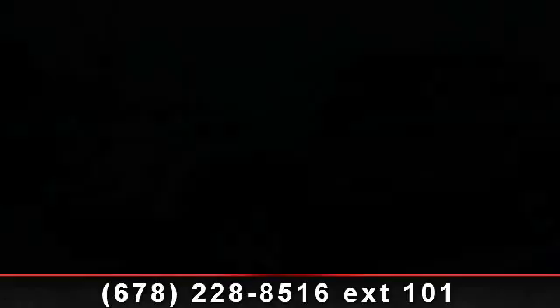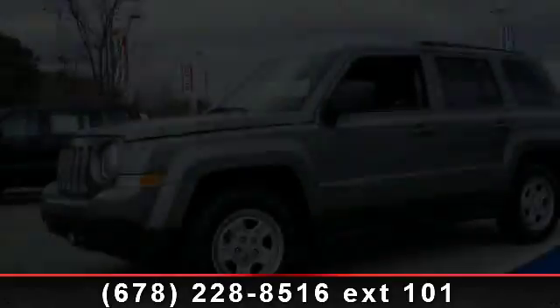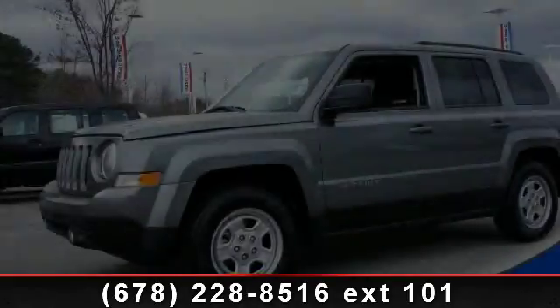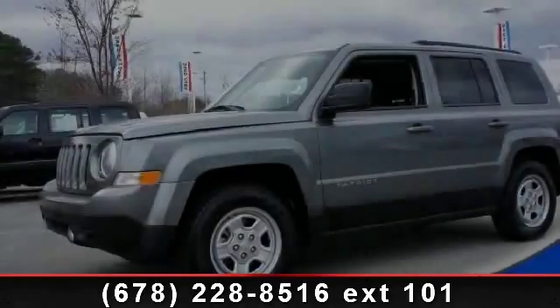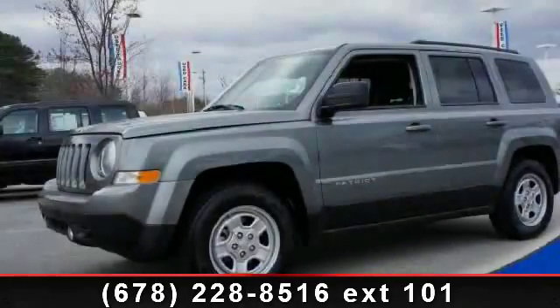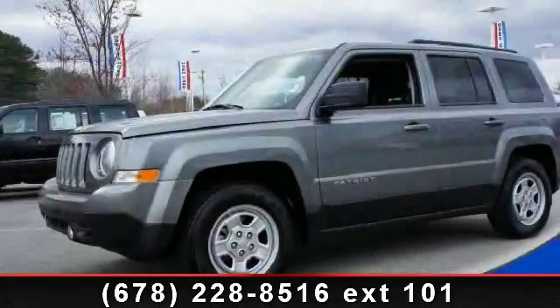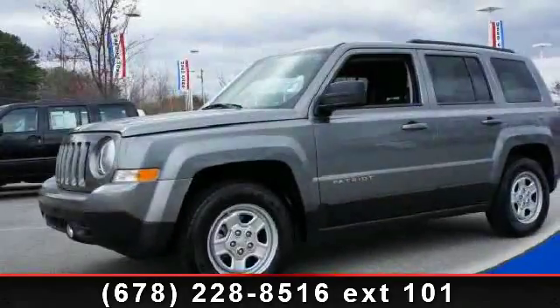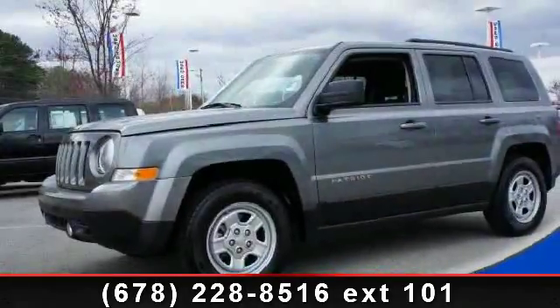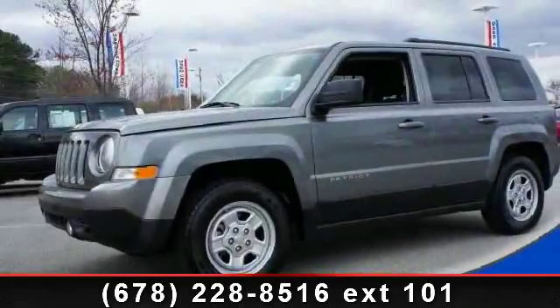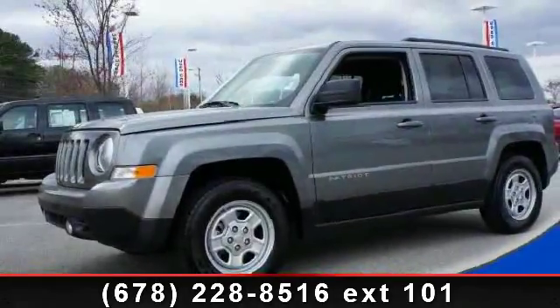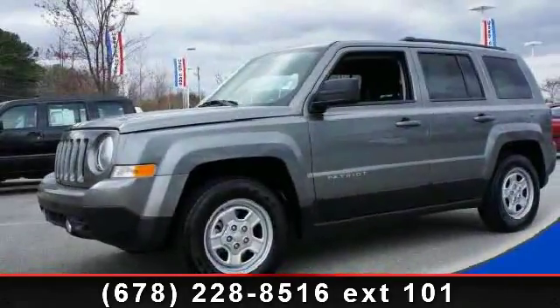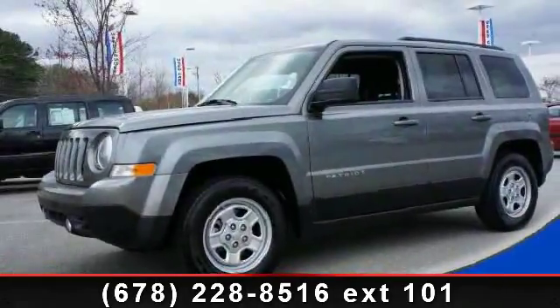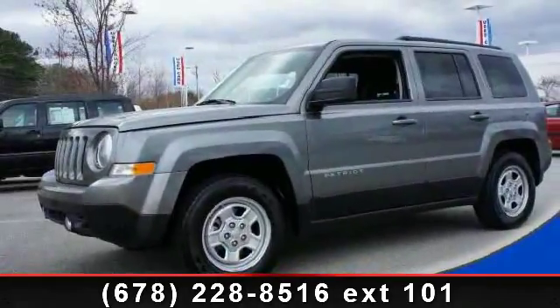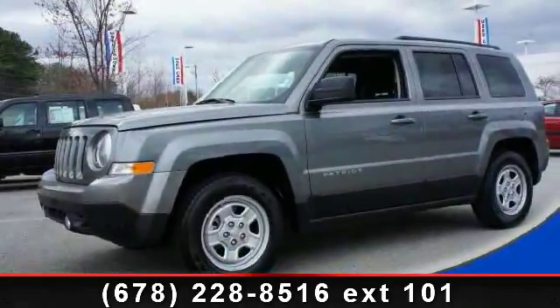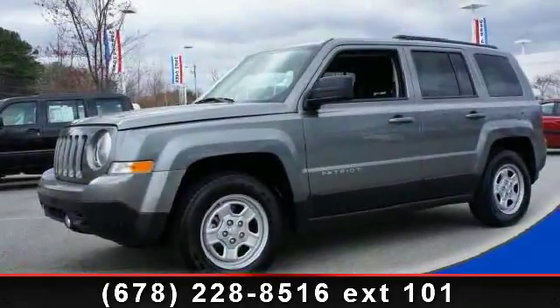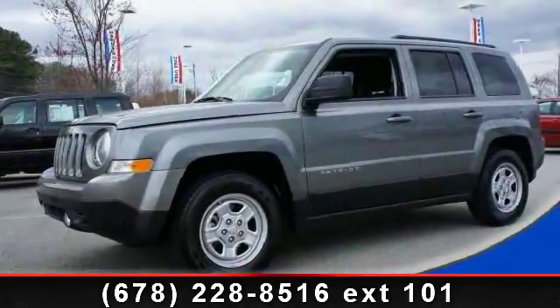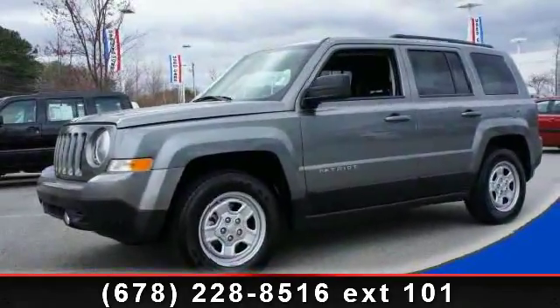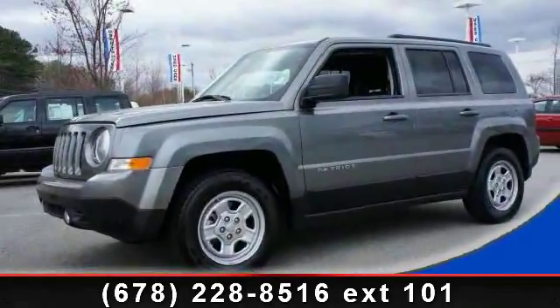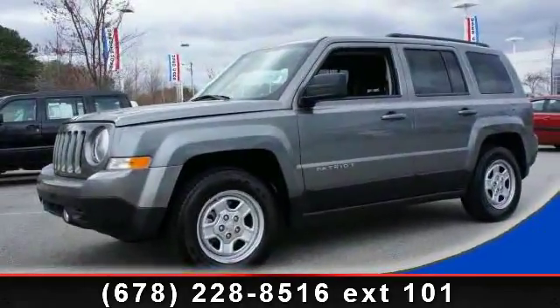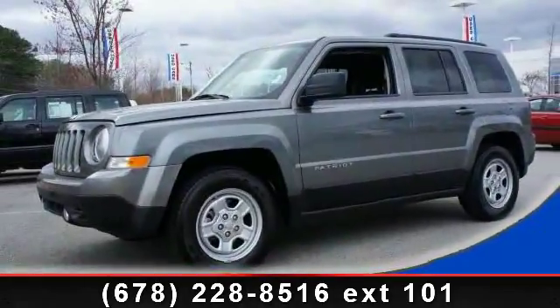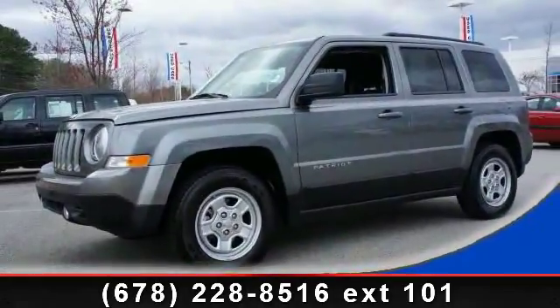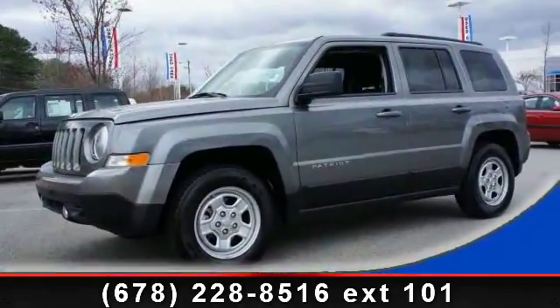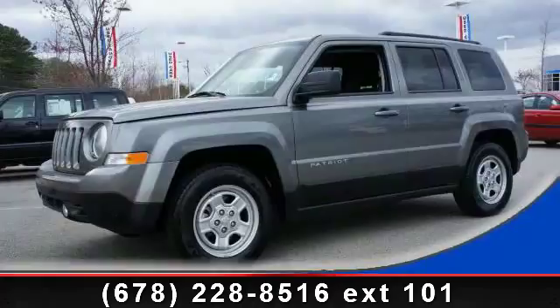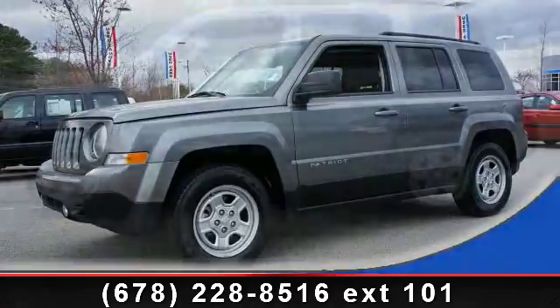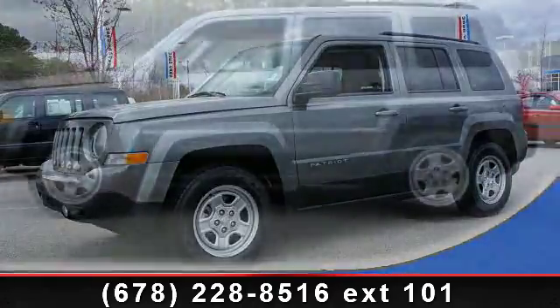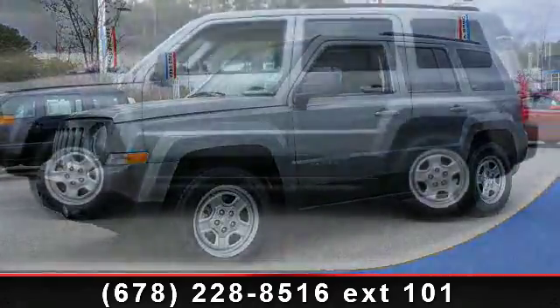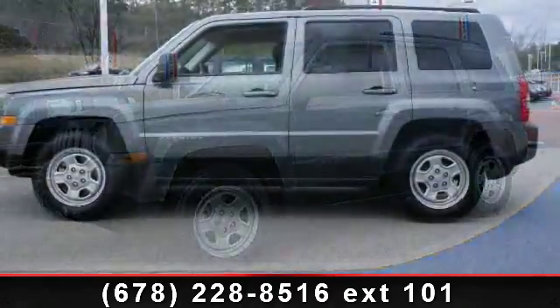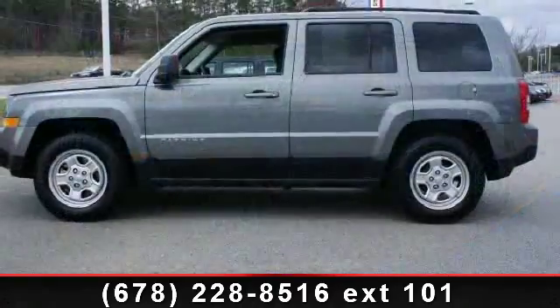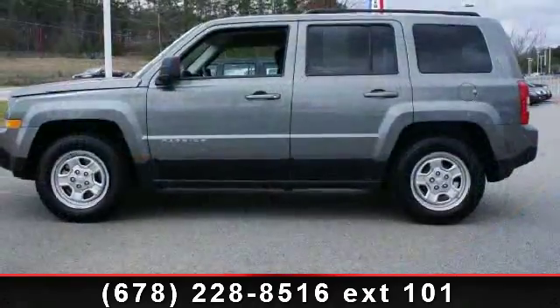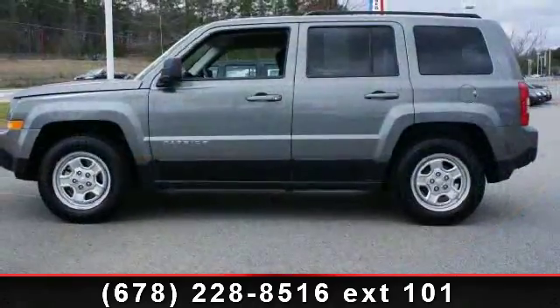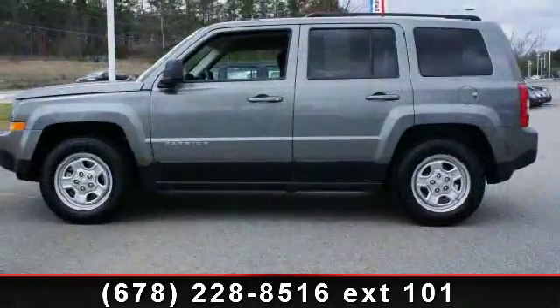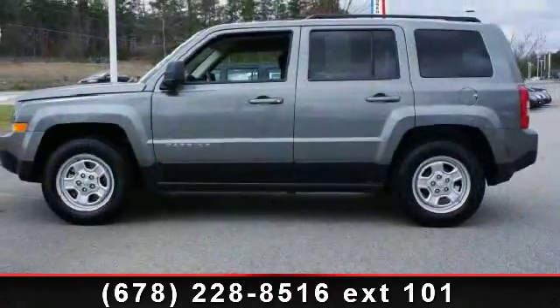Arrive in style with this 2012 Jeep Patriot Sport. This may be the set of wheels you've been looking for.